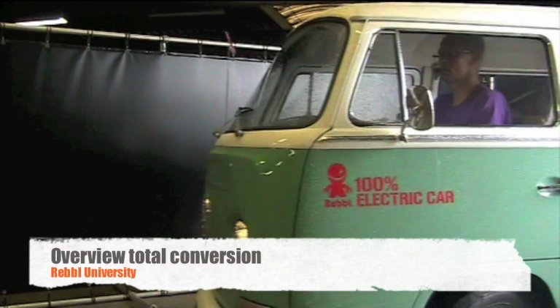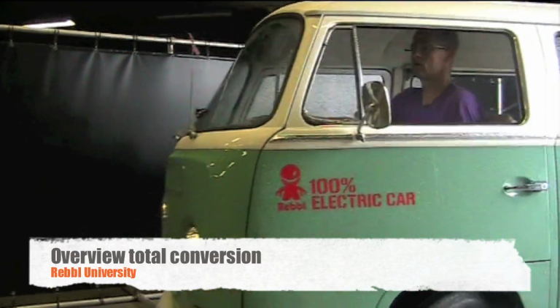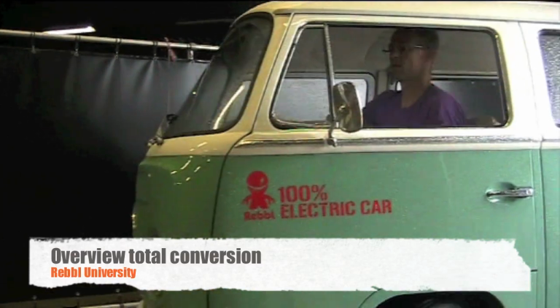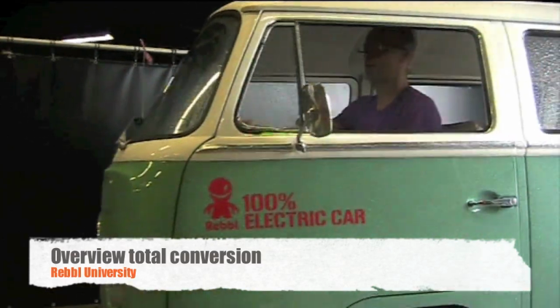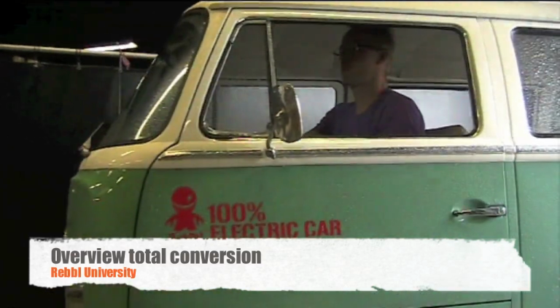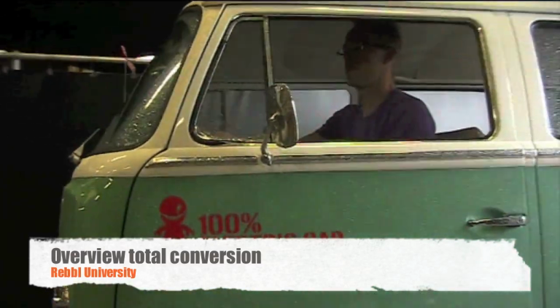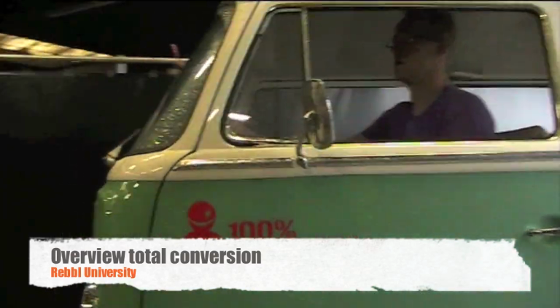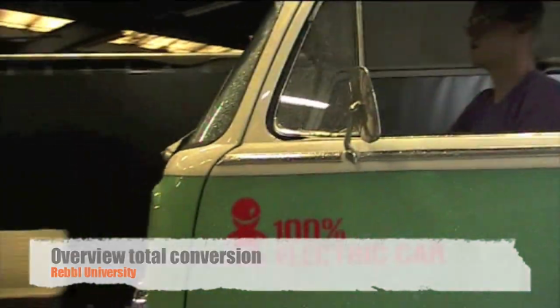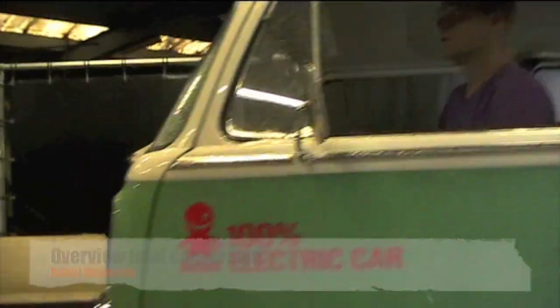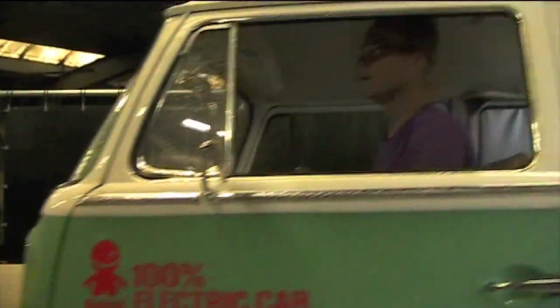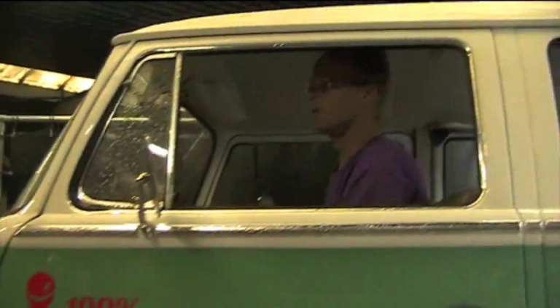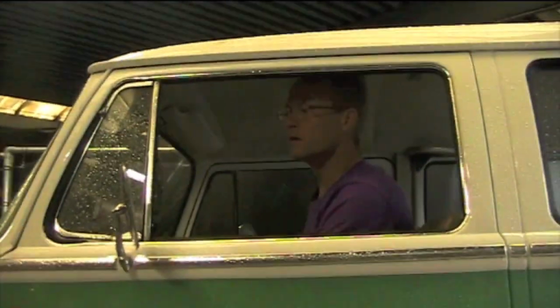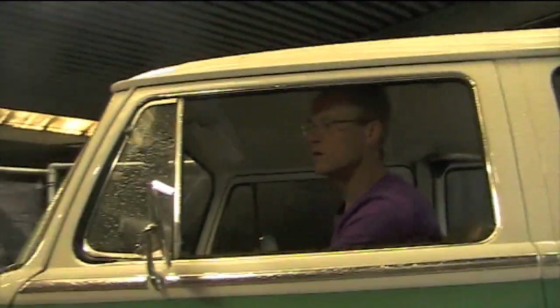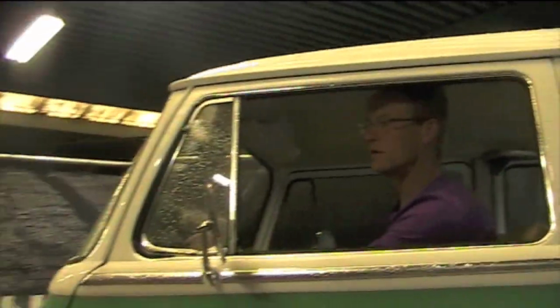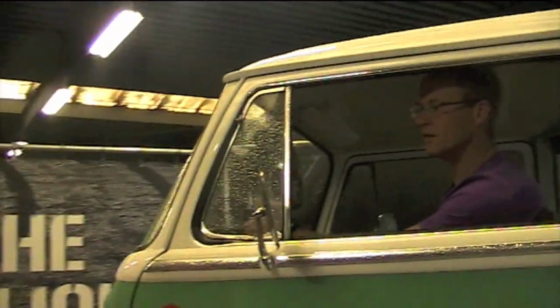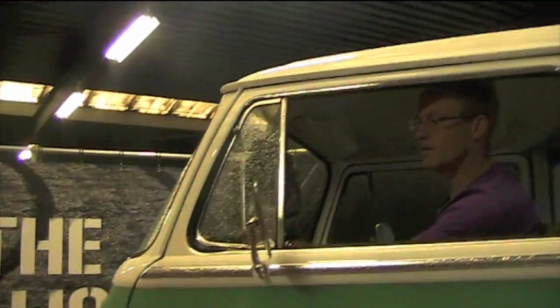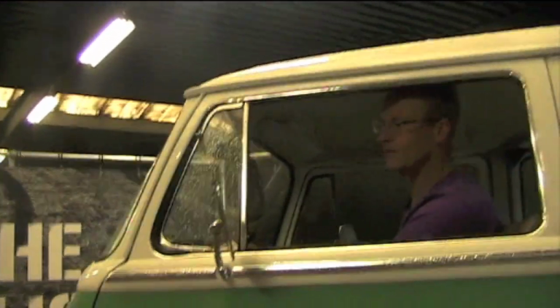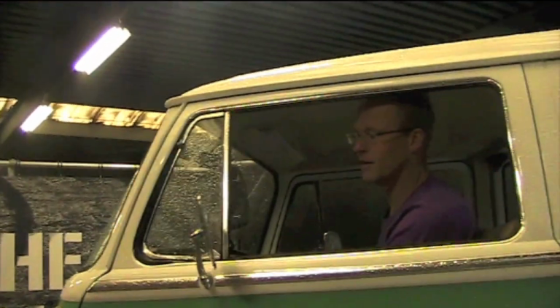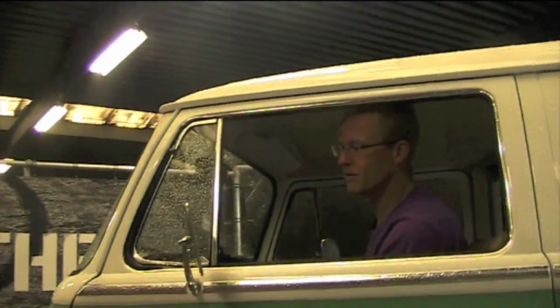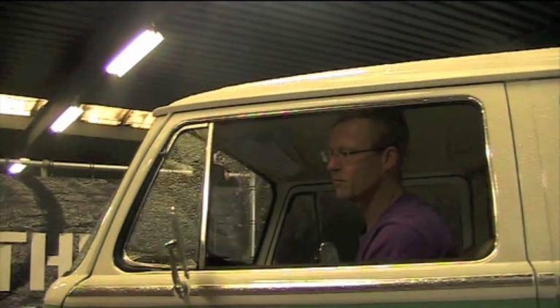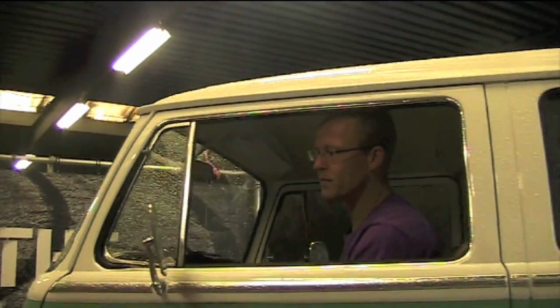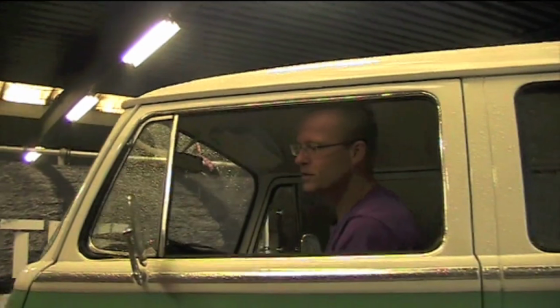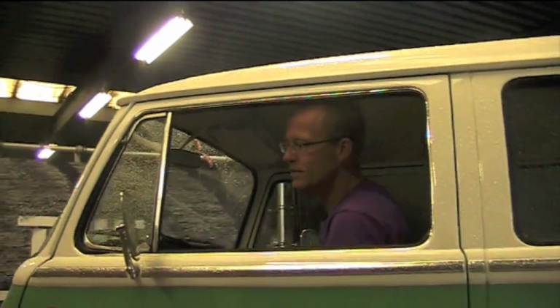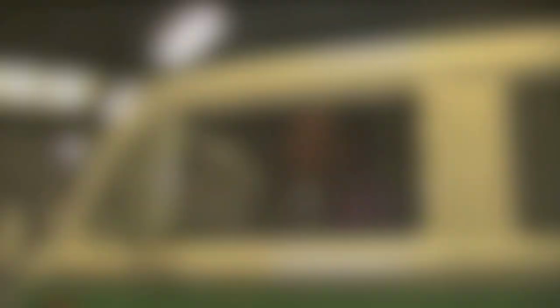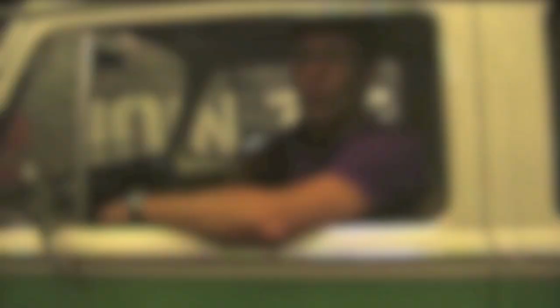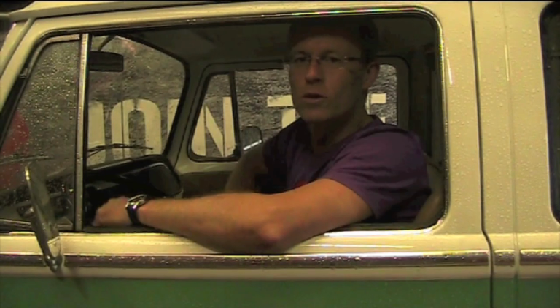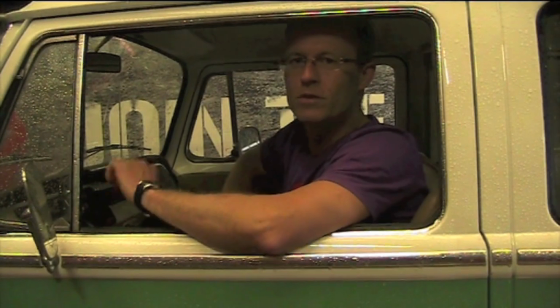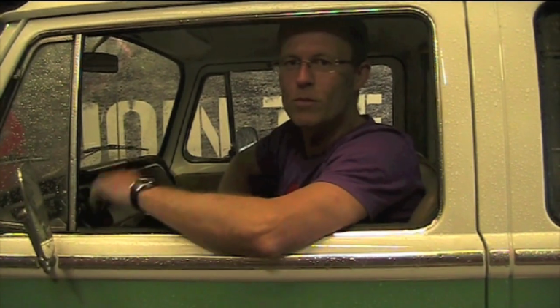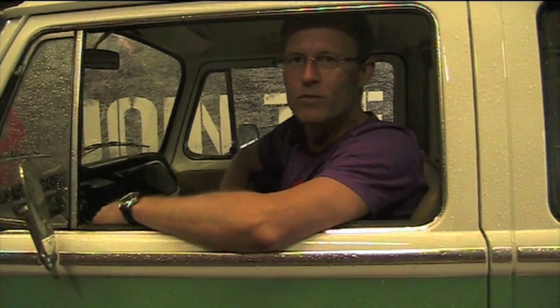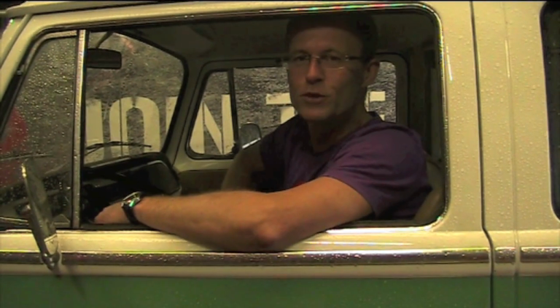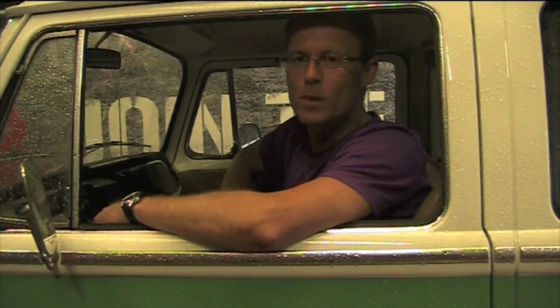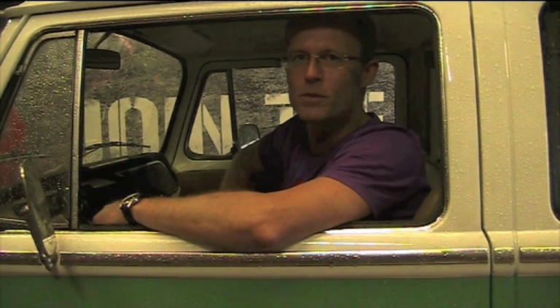Here's Joost. Hey Joost, had some rain? Yeah, pretty much. Welcome to the Rebel conversion webshop.